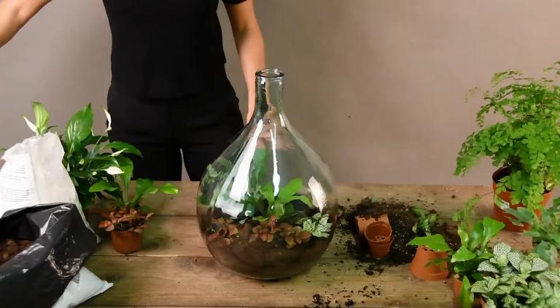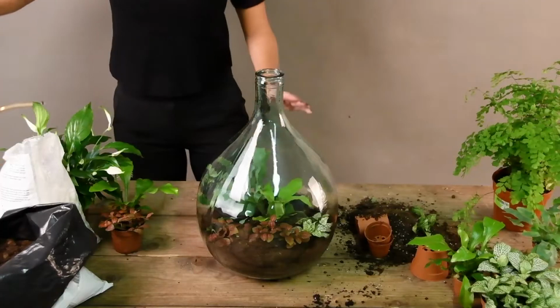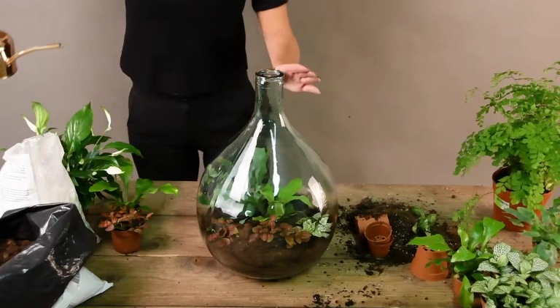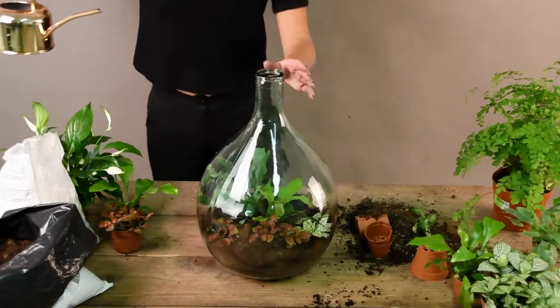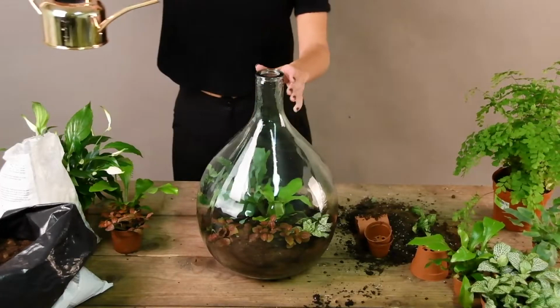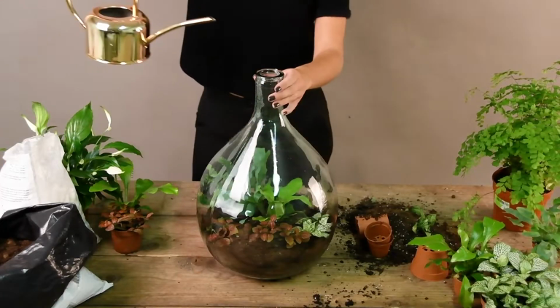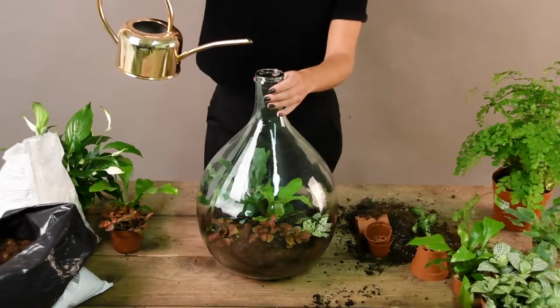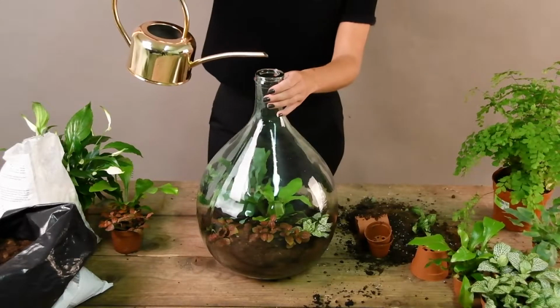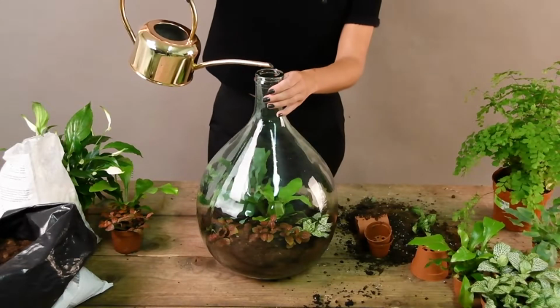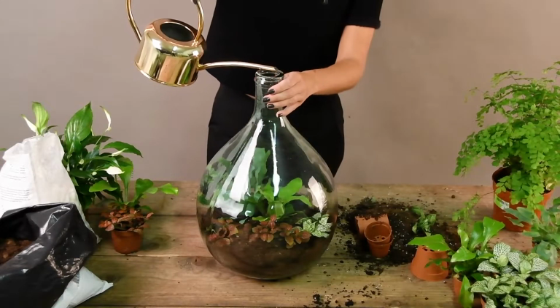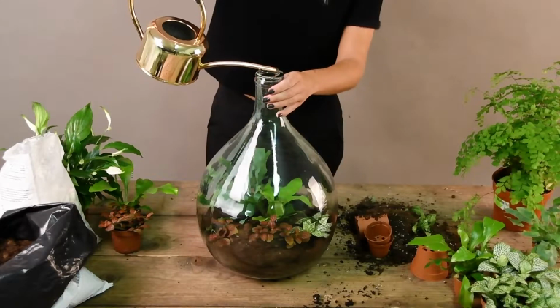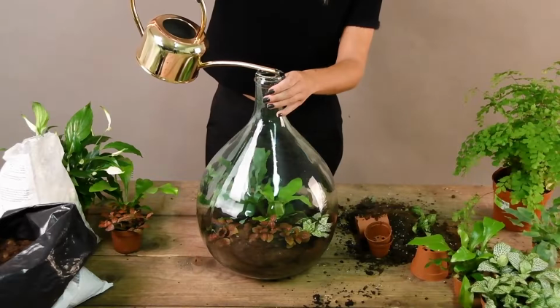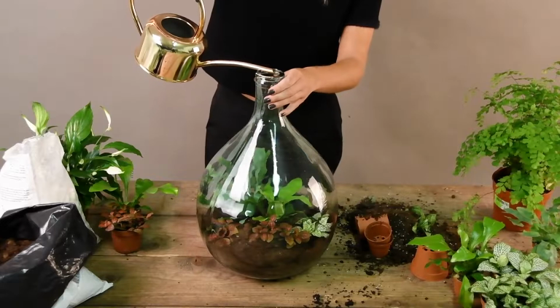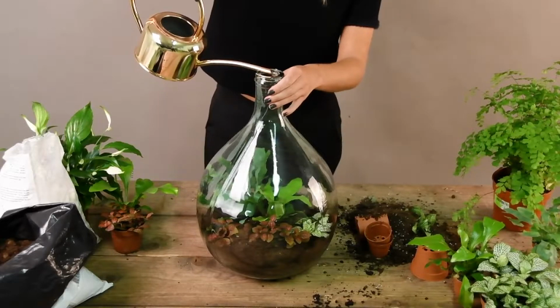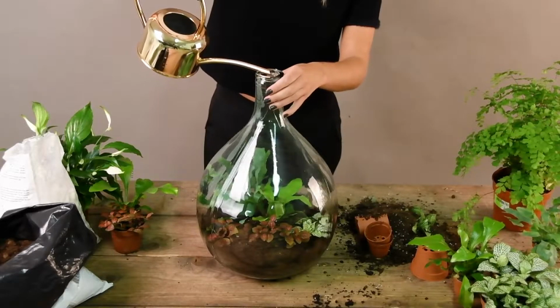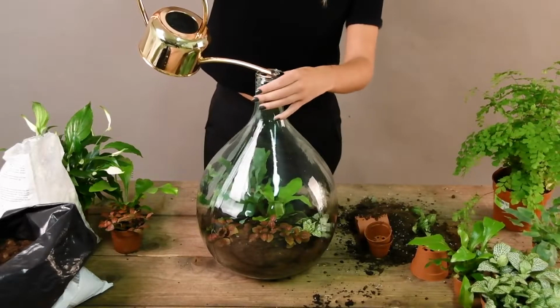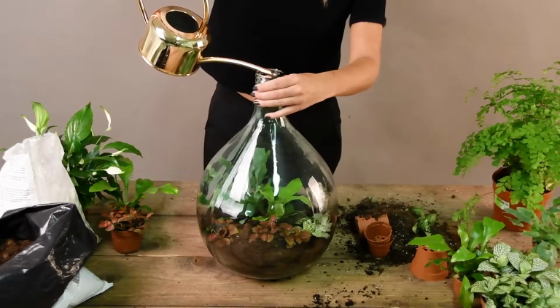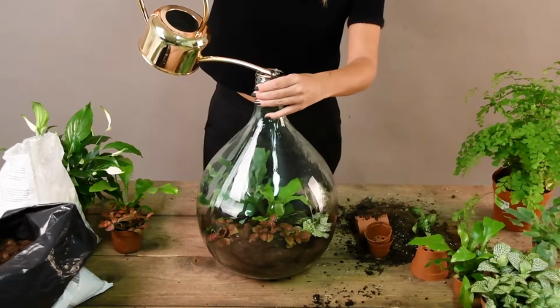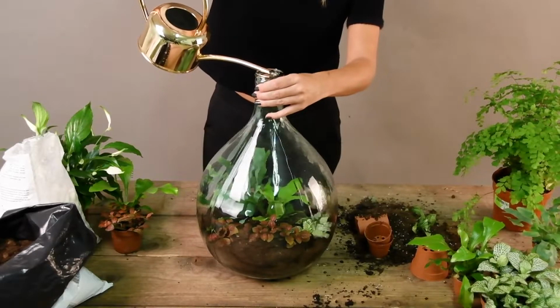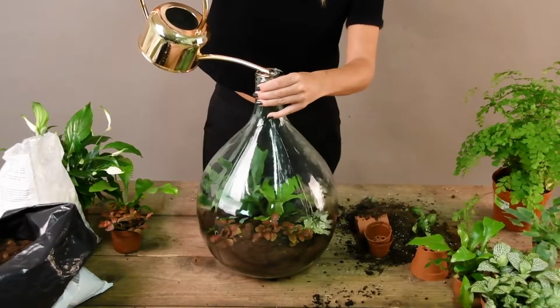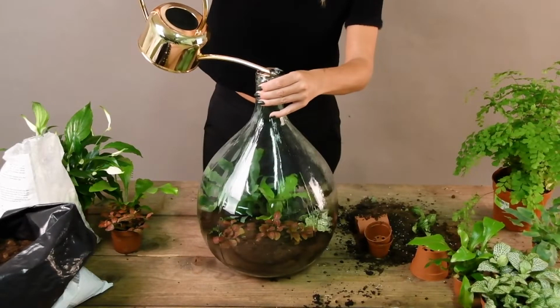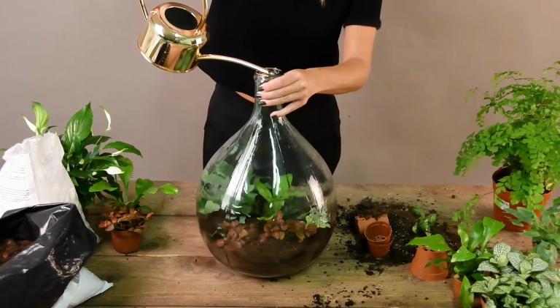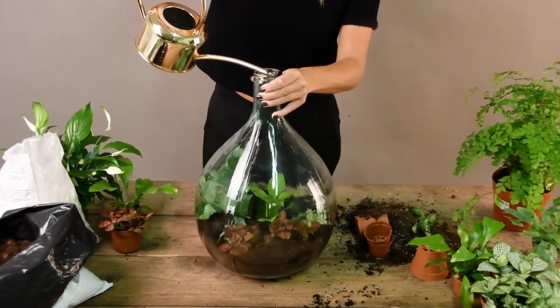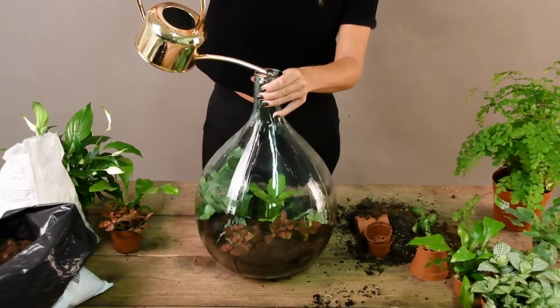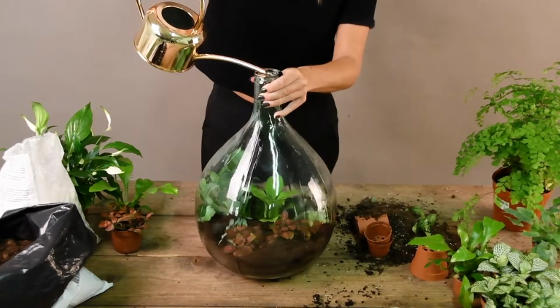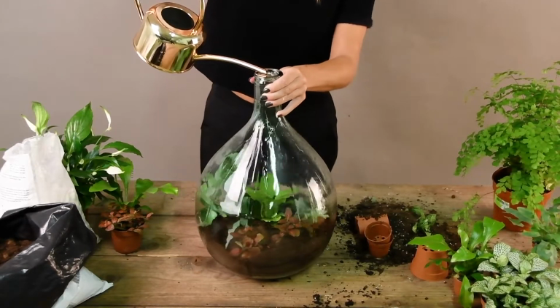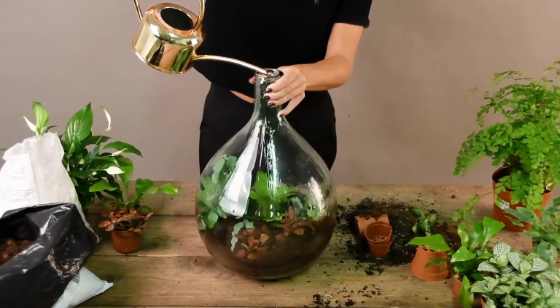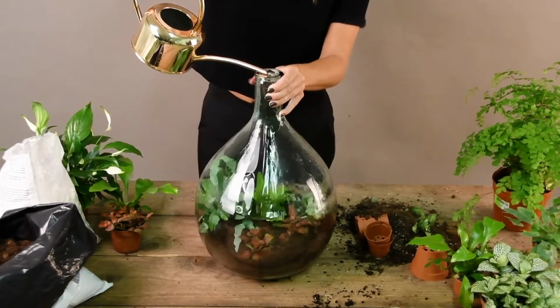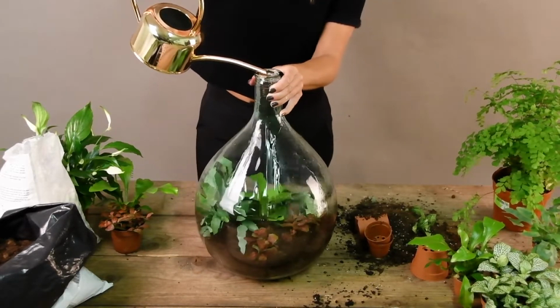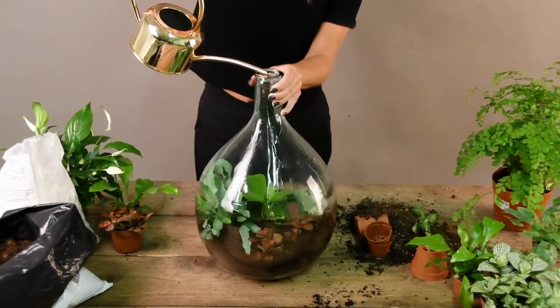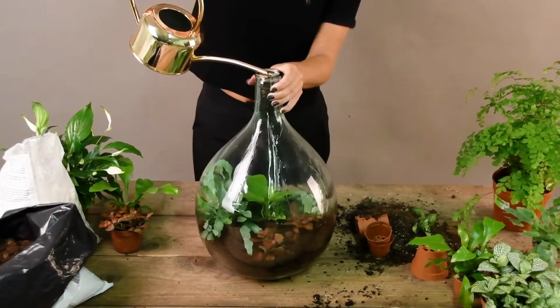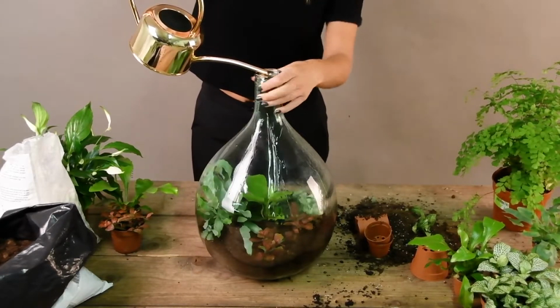Add water. Hold the spout on the inside of the bottle and turn the bottle when adding the water.